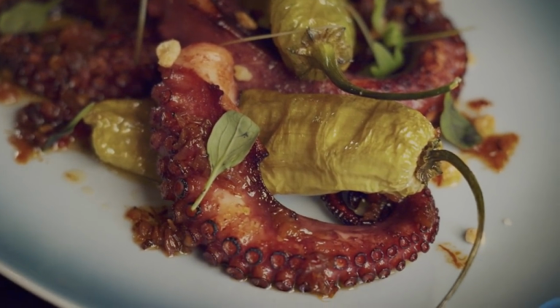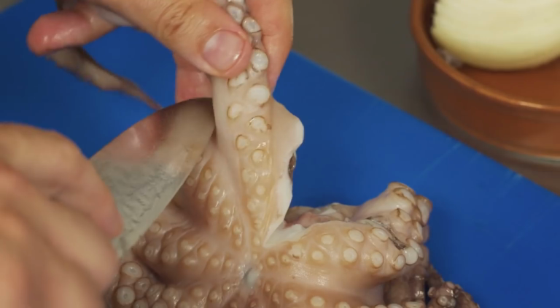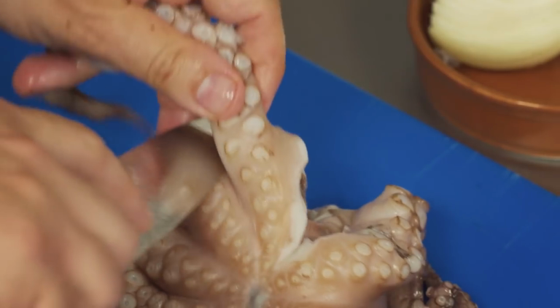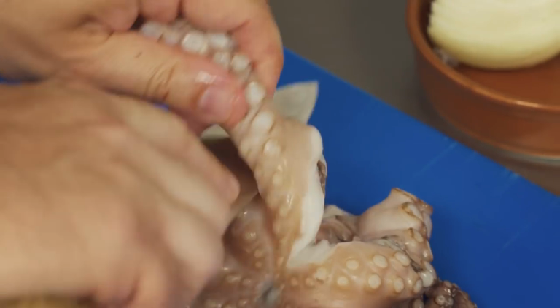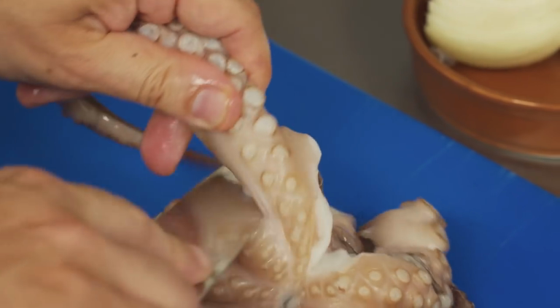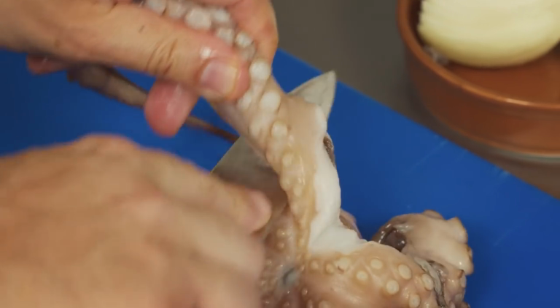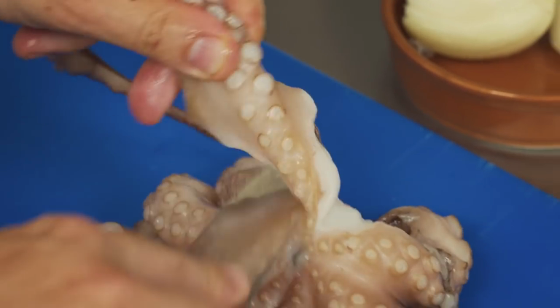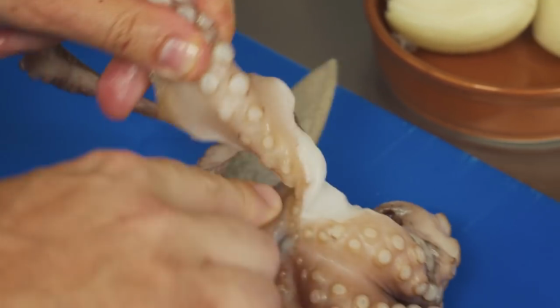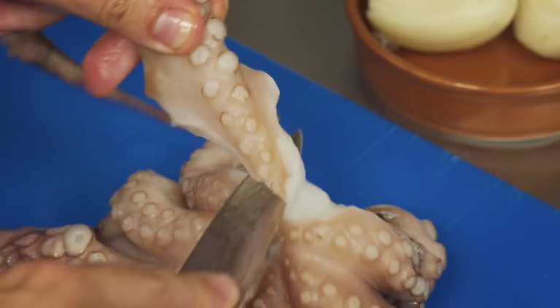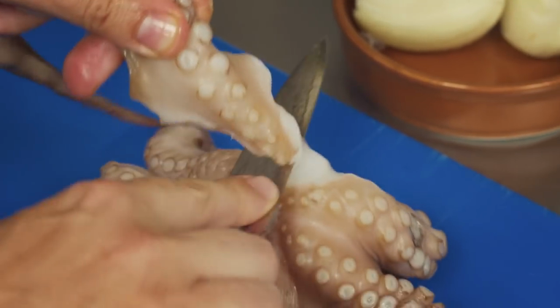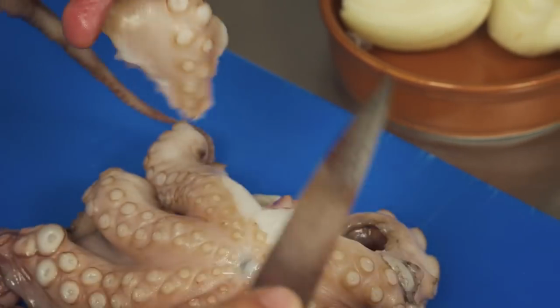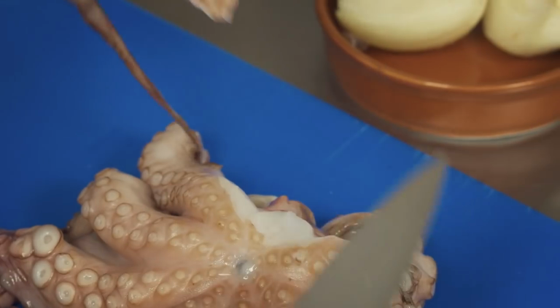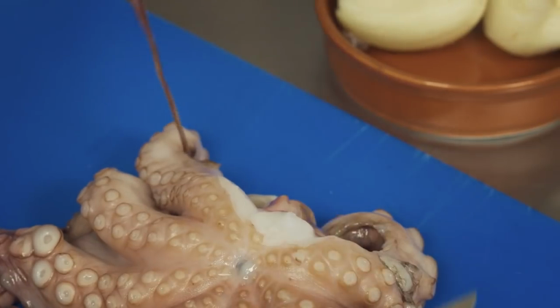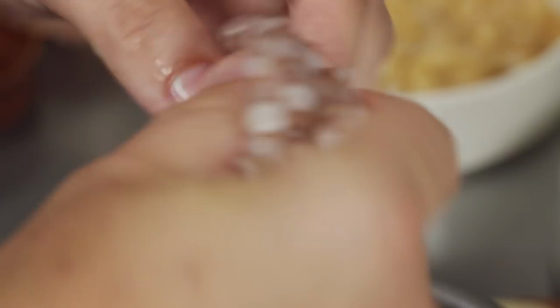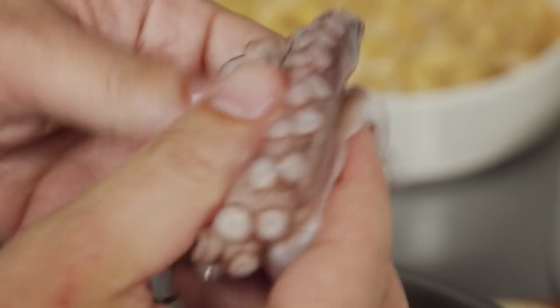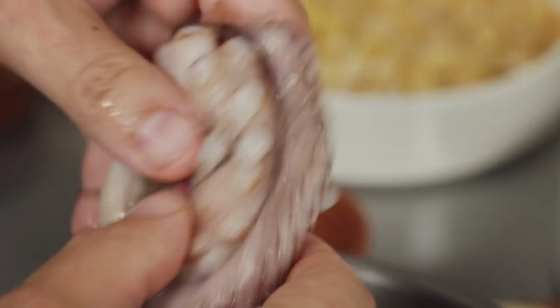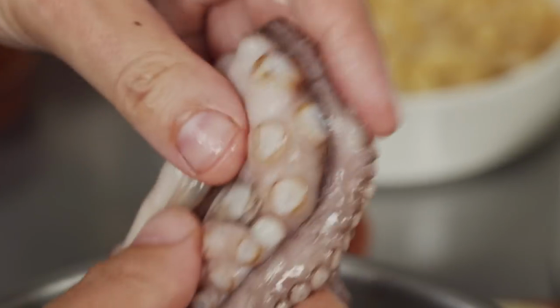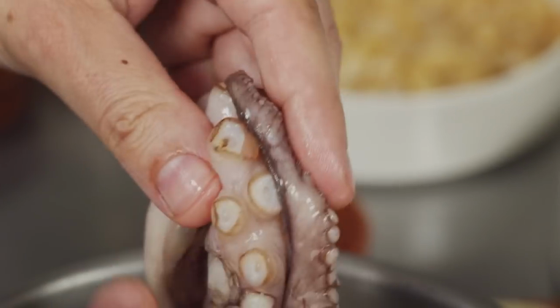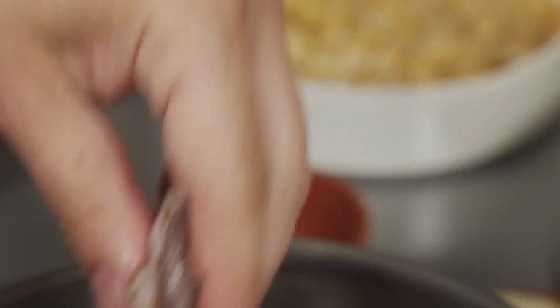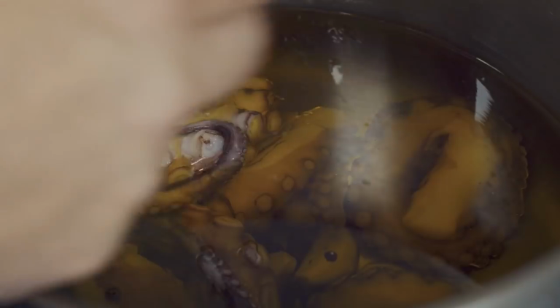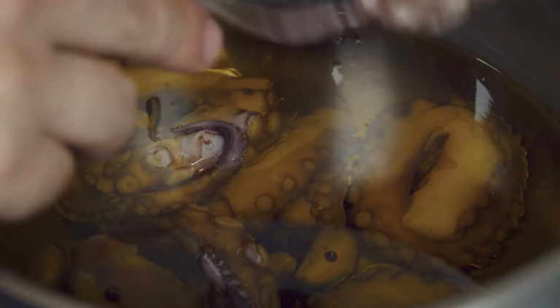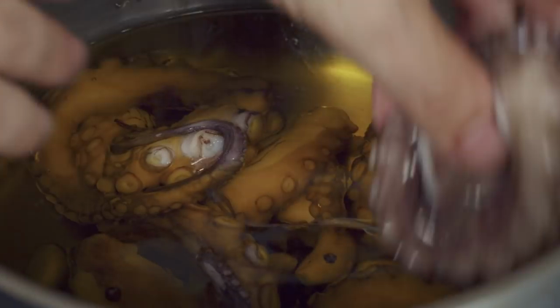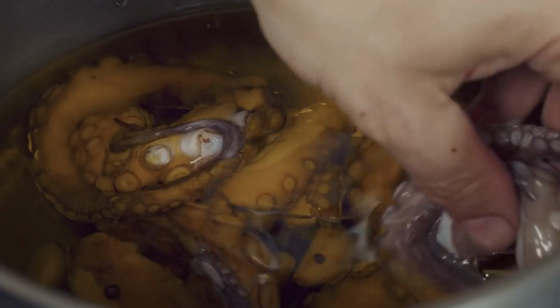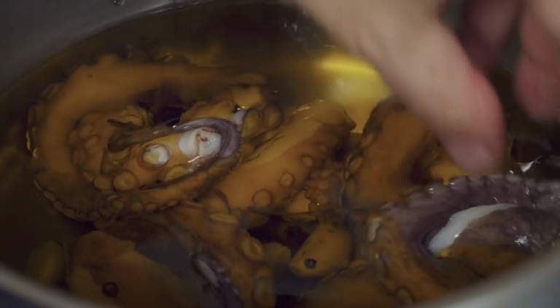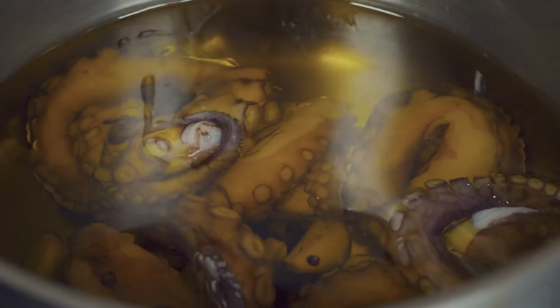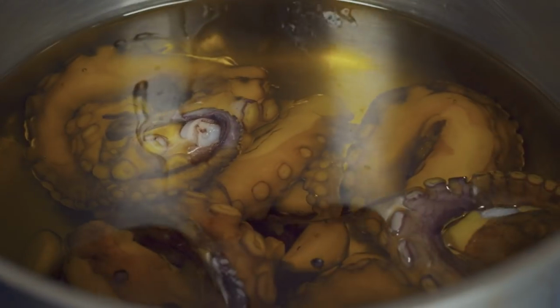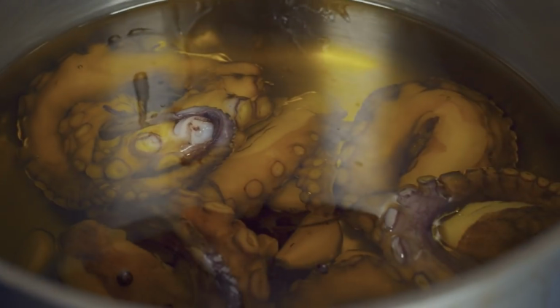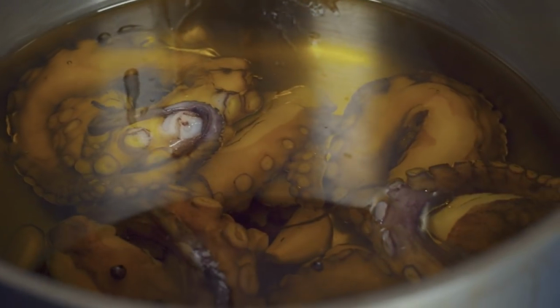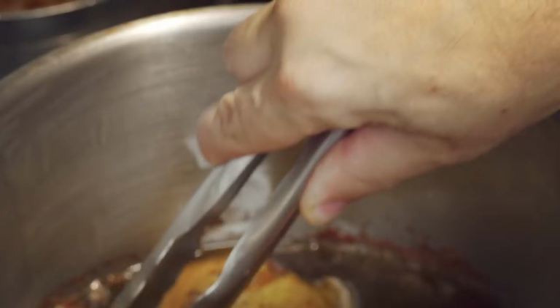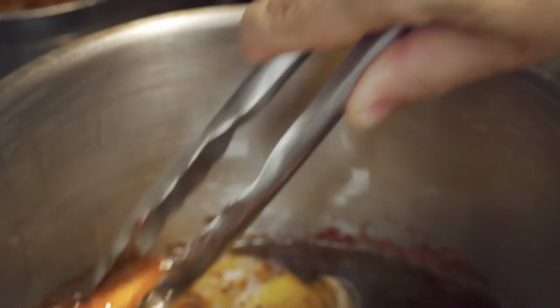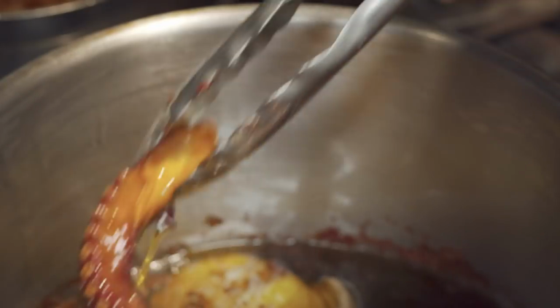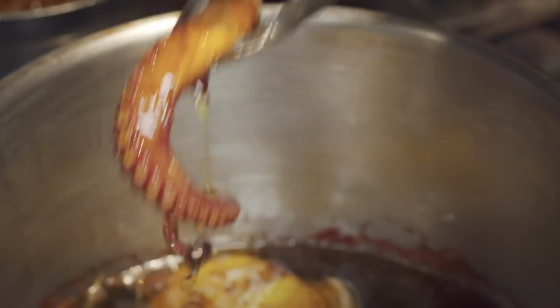I like to cut the legs off so you get a nice curl while they're cooking. Let it cook slow and low for about an hour until it's tender.